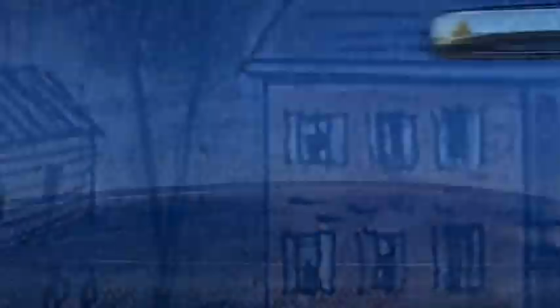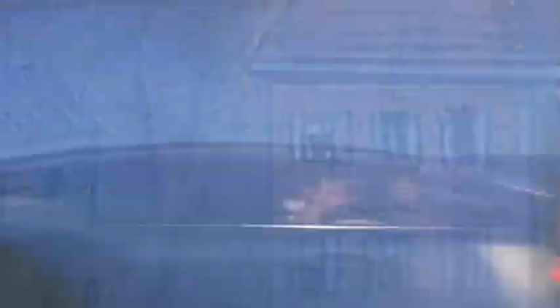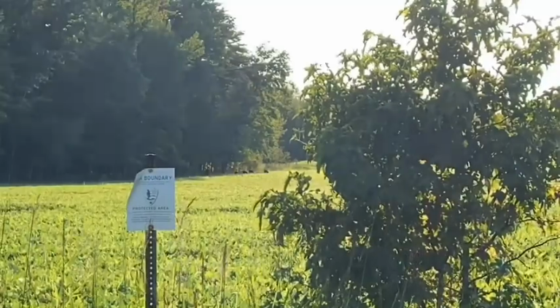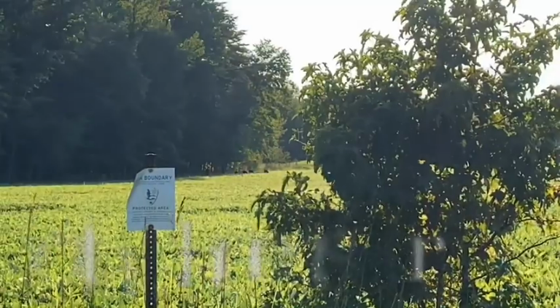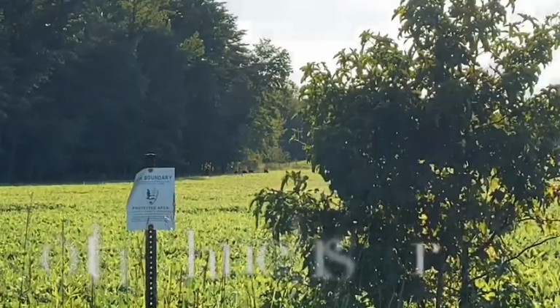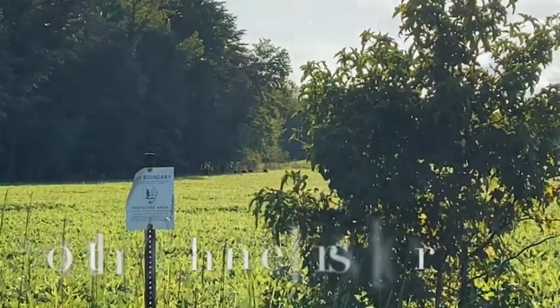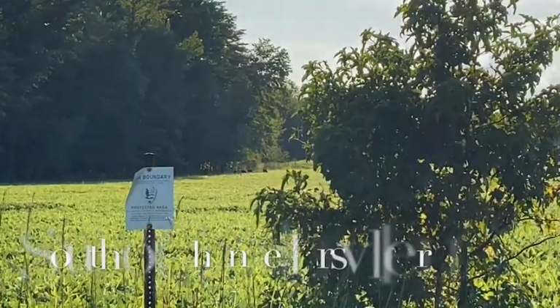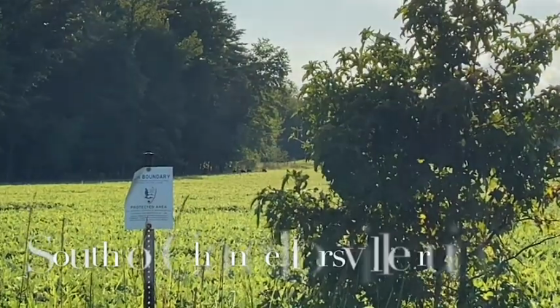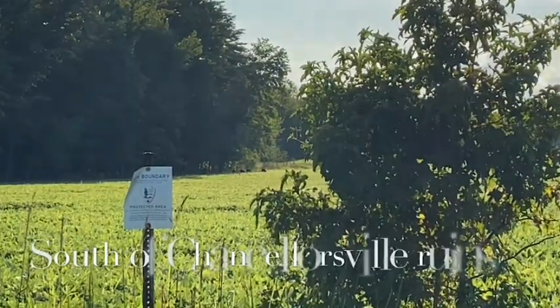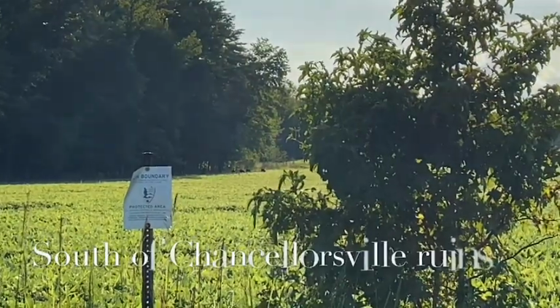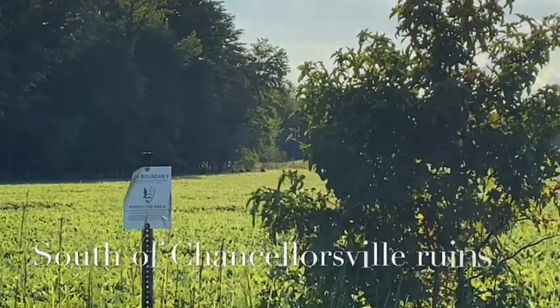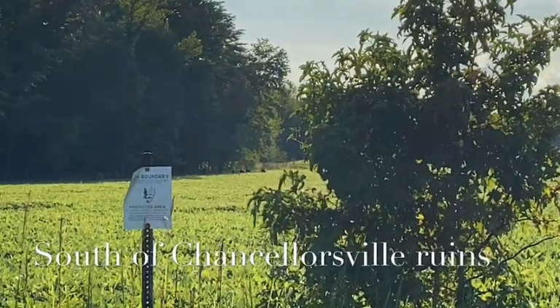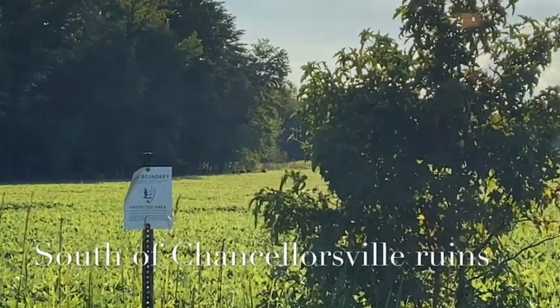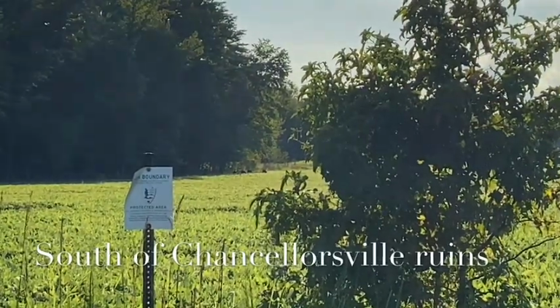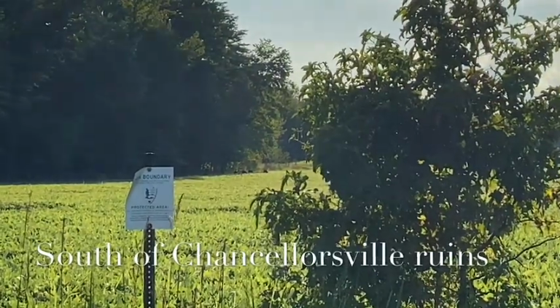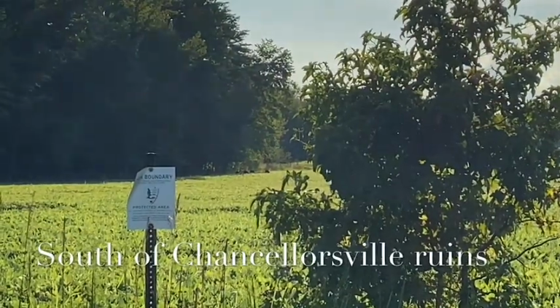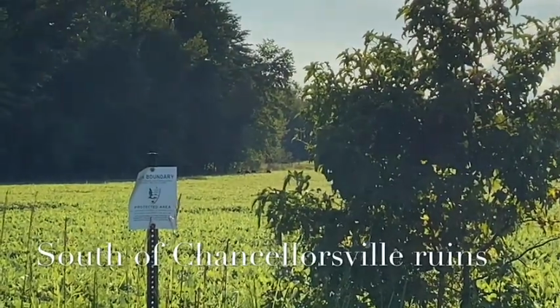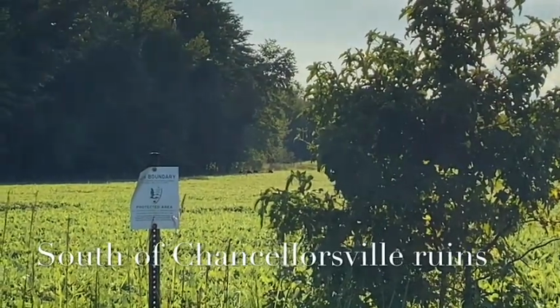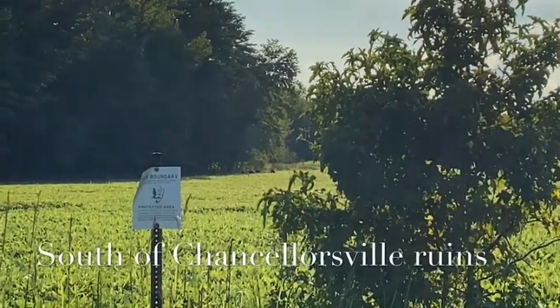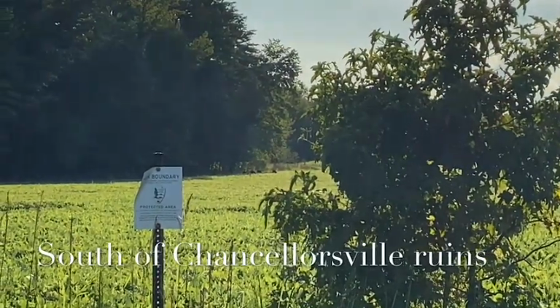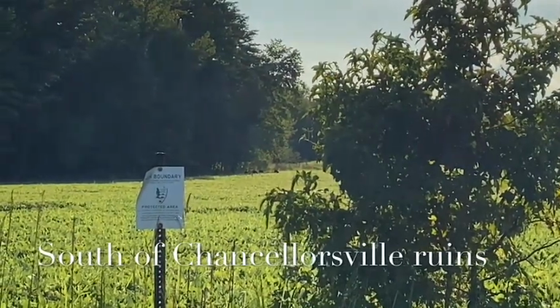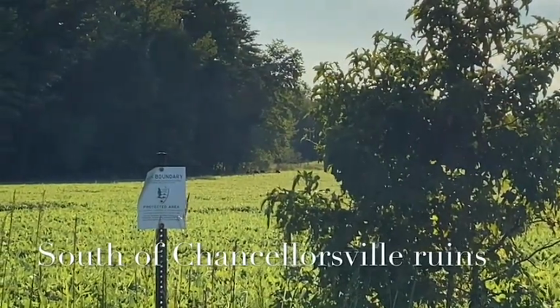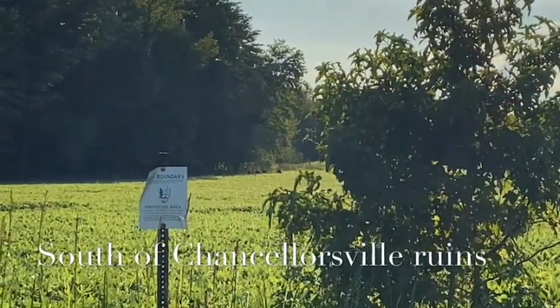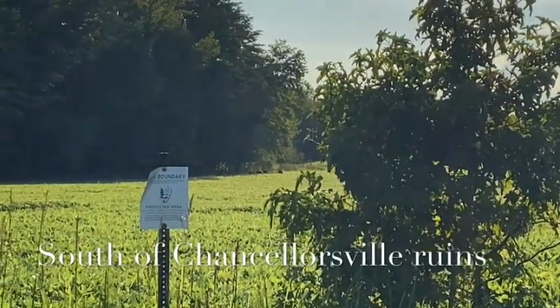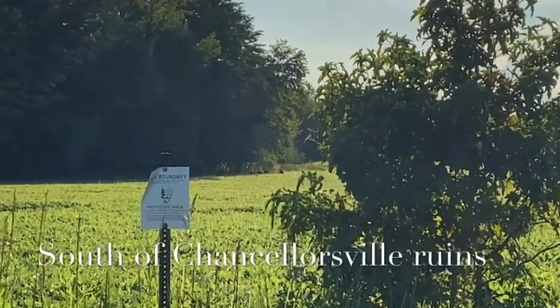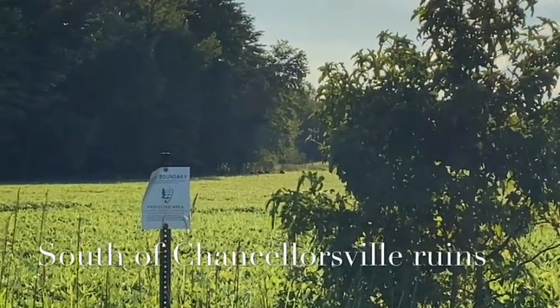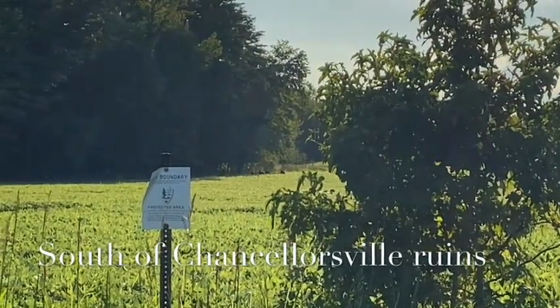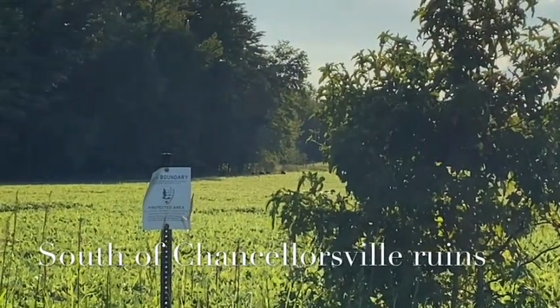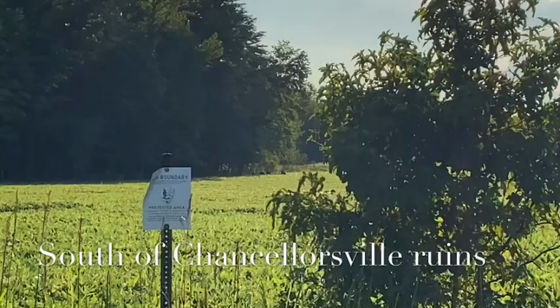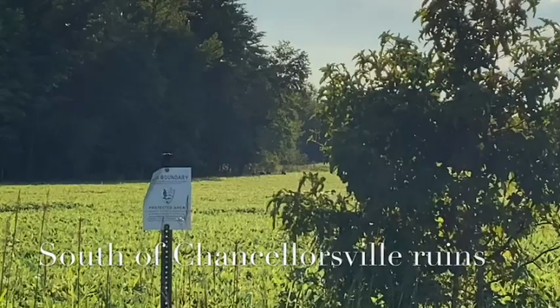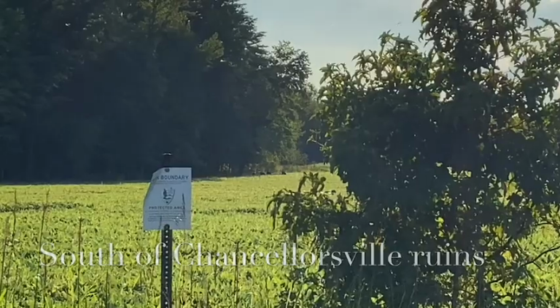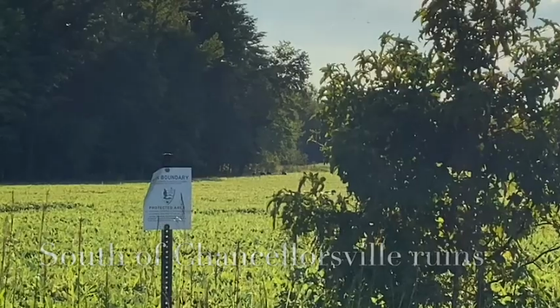Another nature moment real quick — hard to see, but there's a flock of turkeys in this field. I've been watching them all summer.